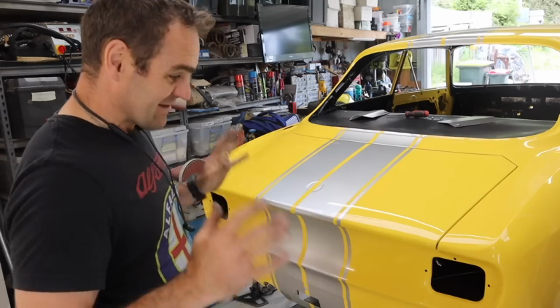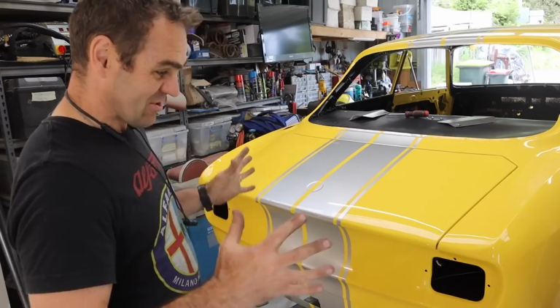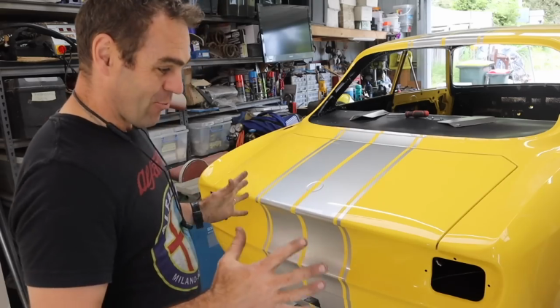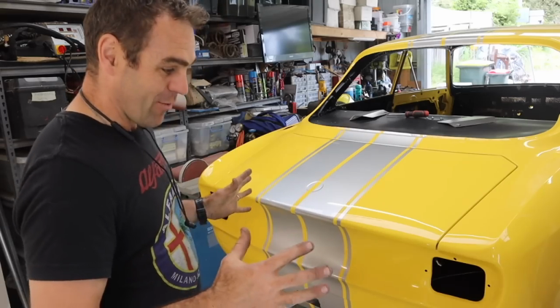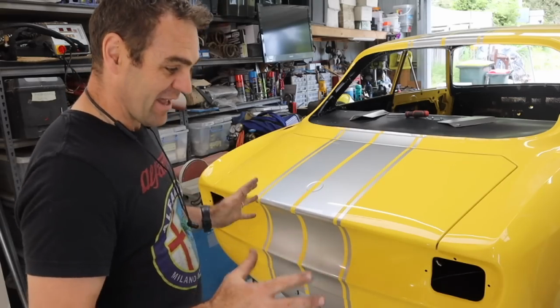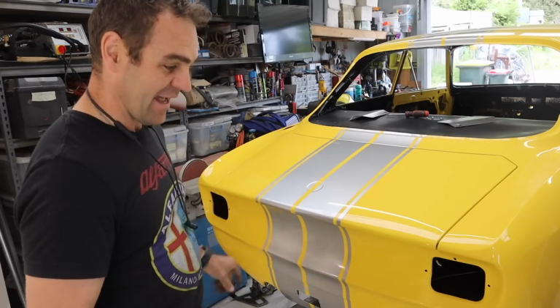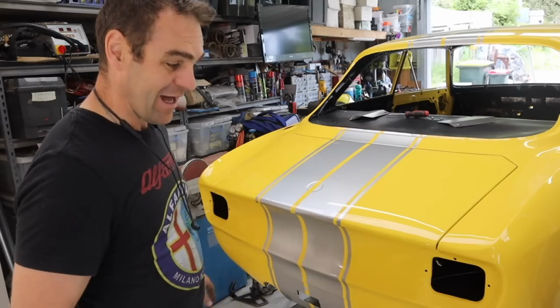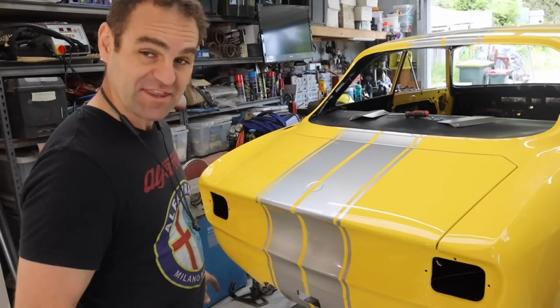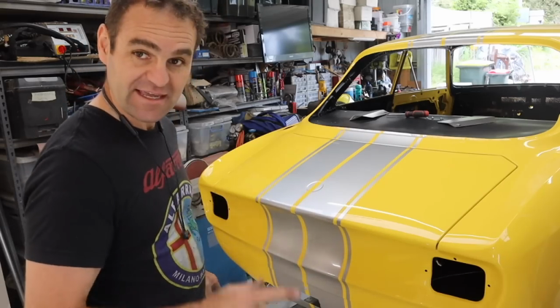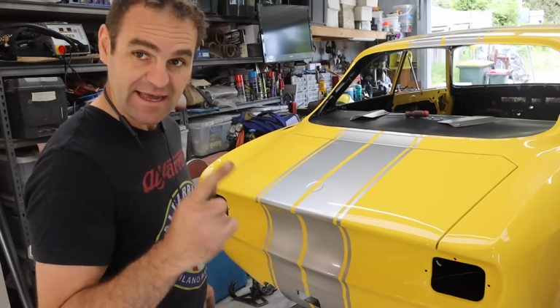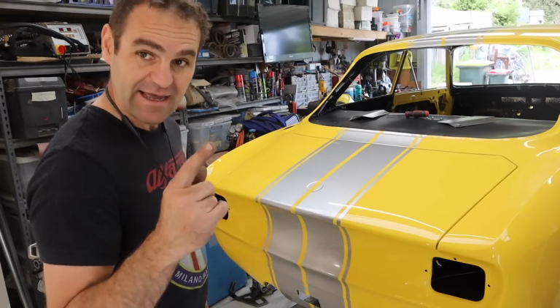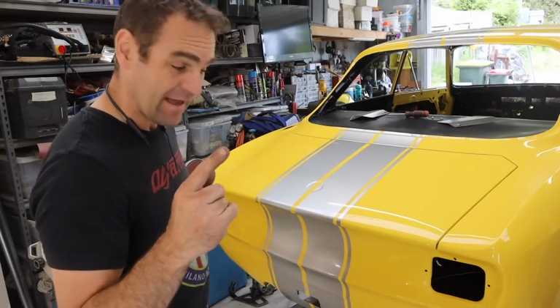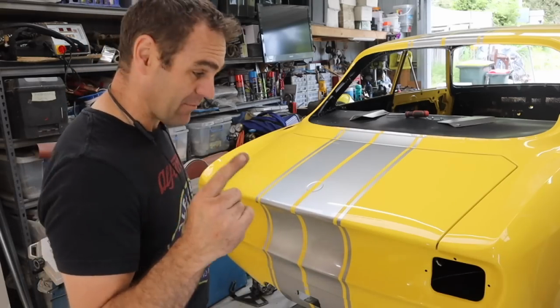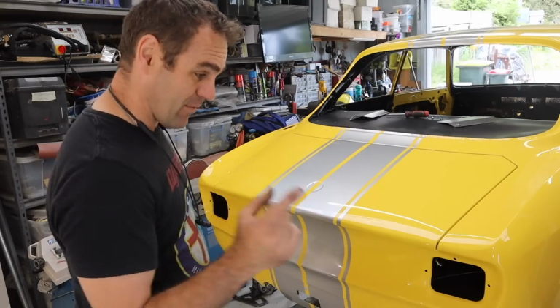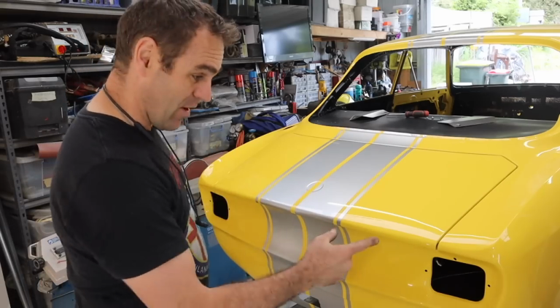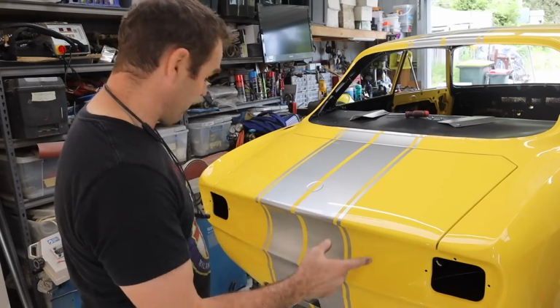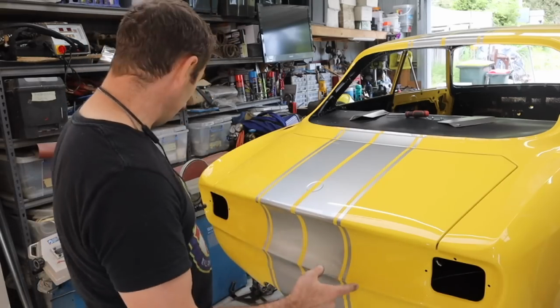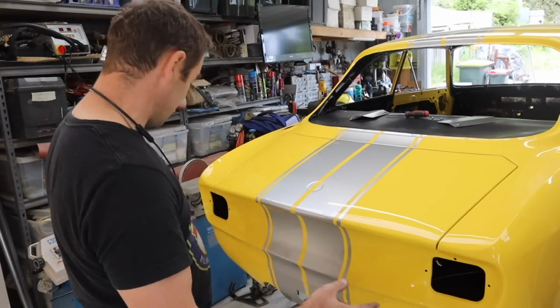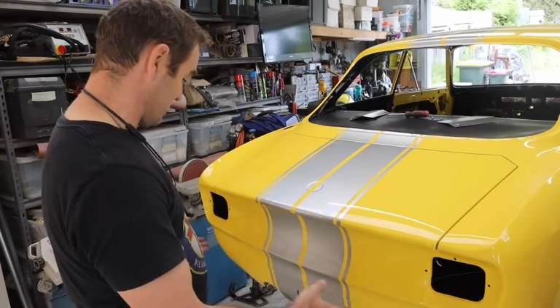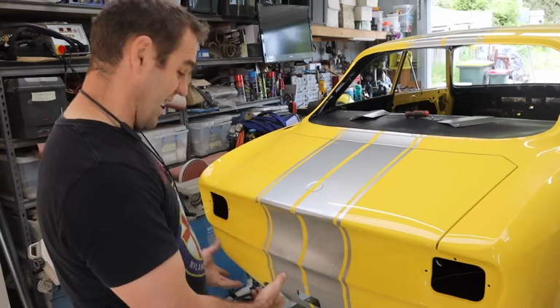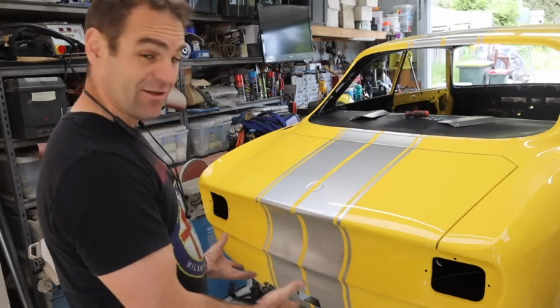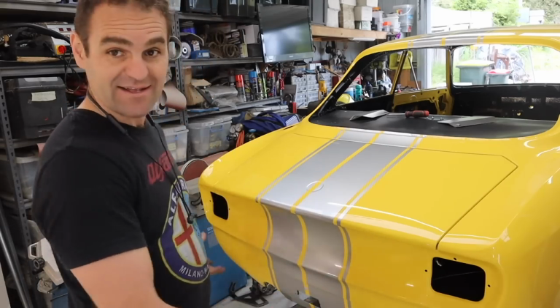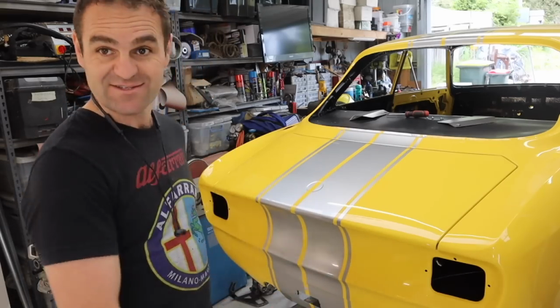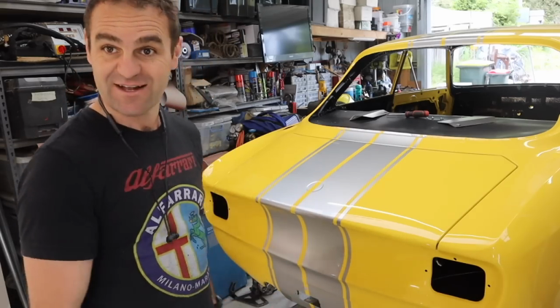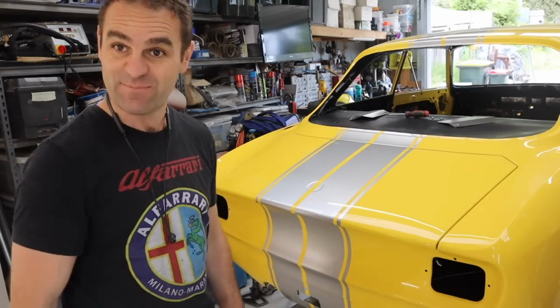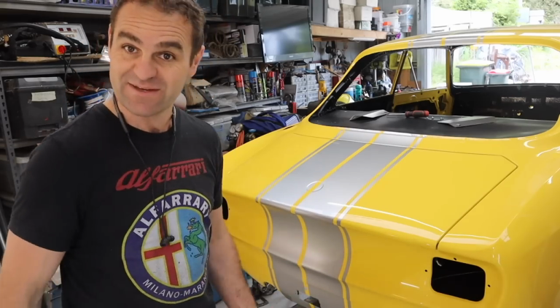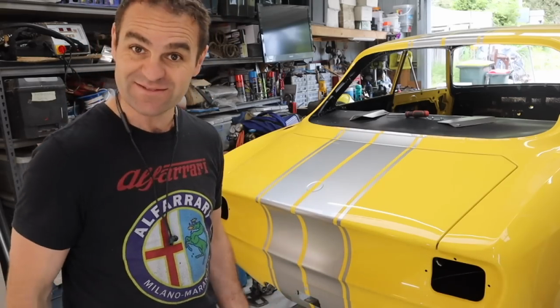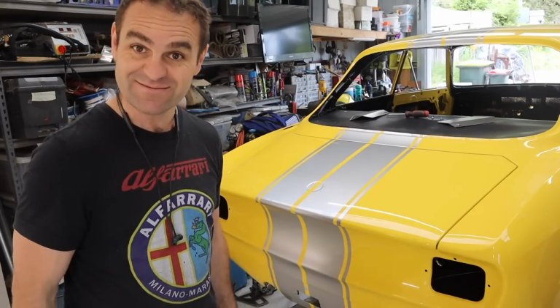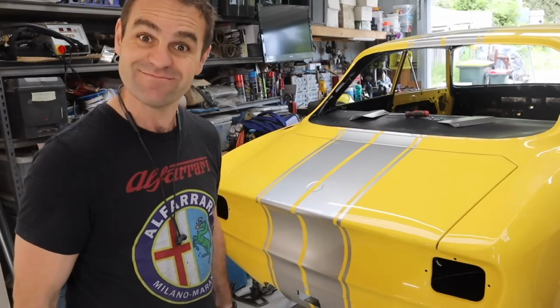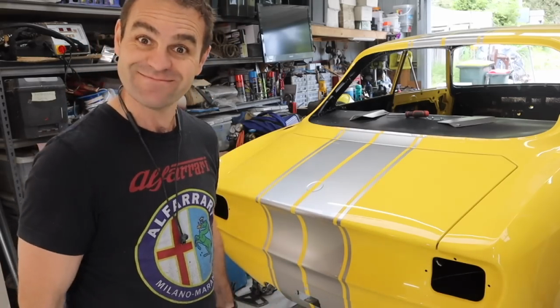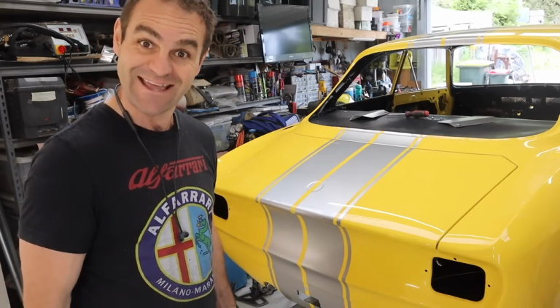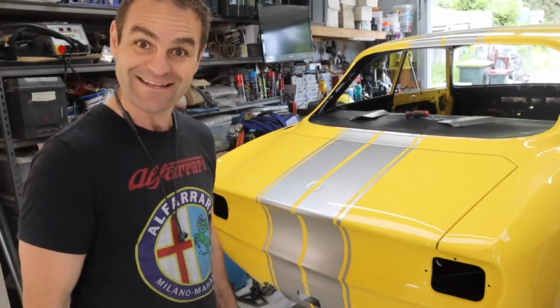While we're here, I think we might fit some tail lights.